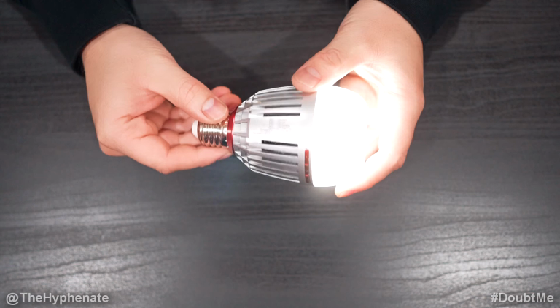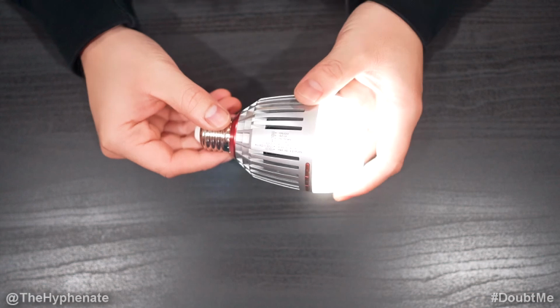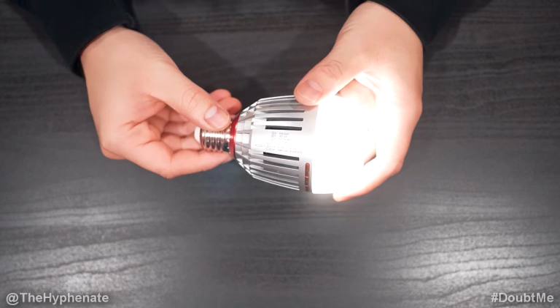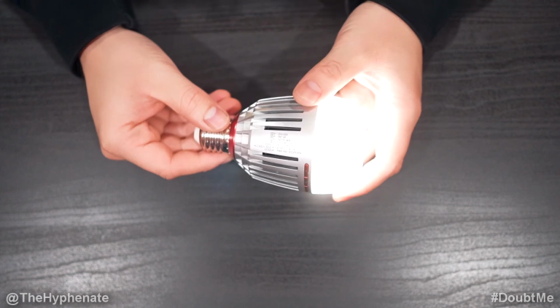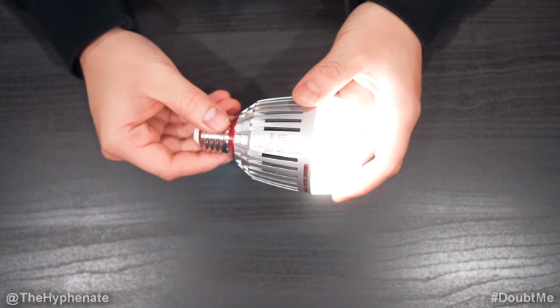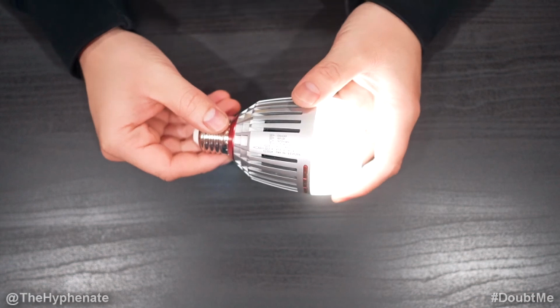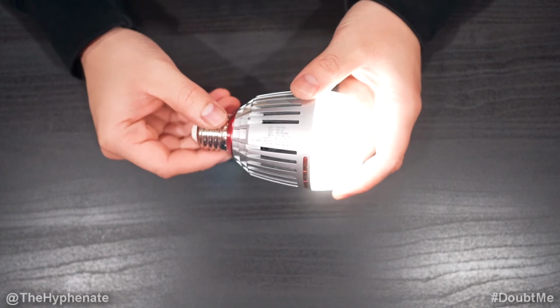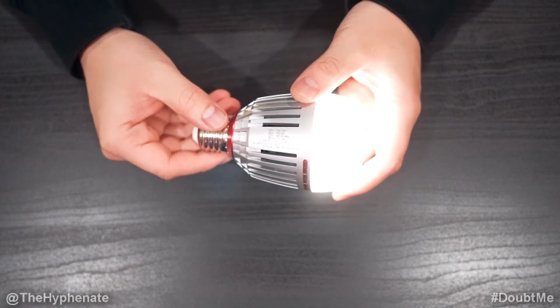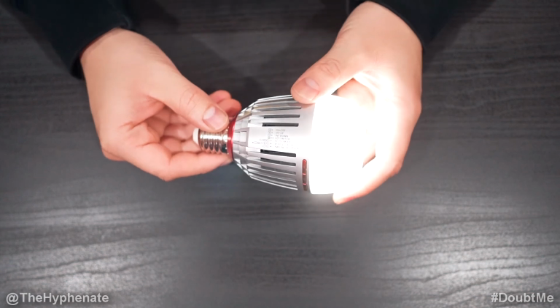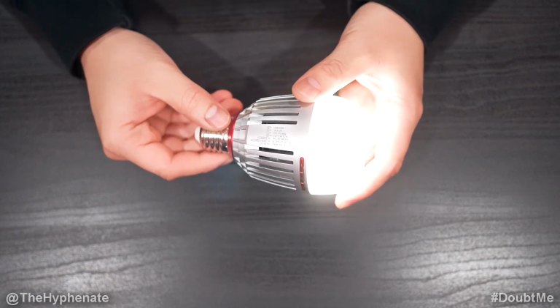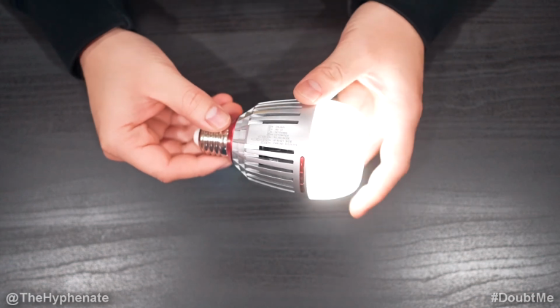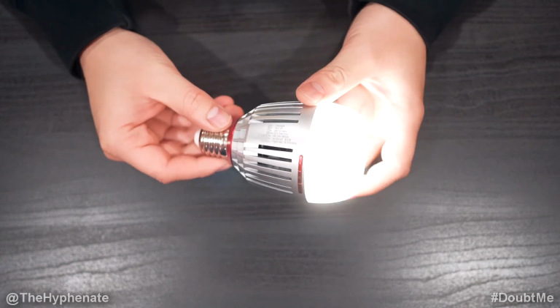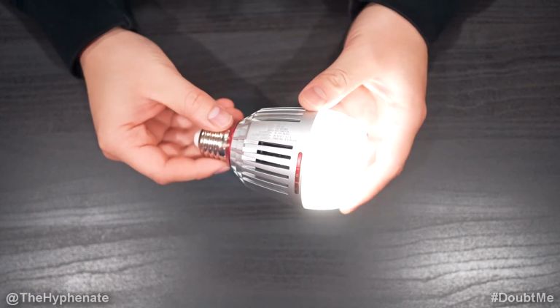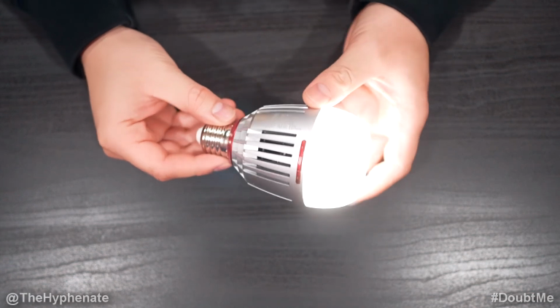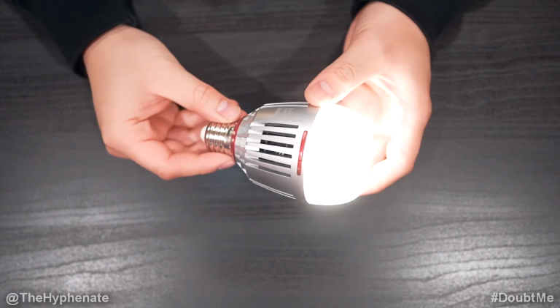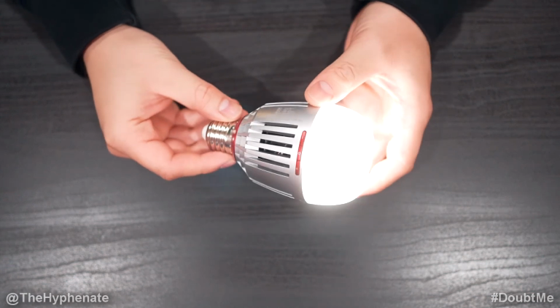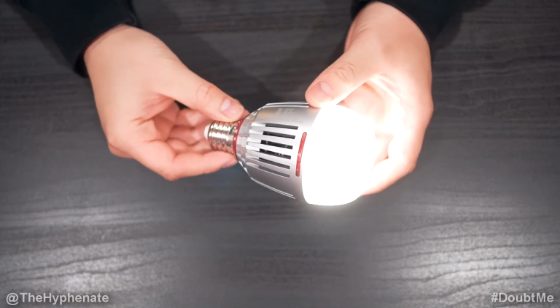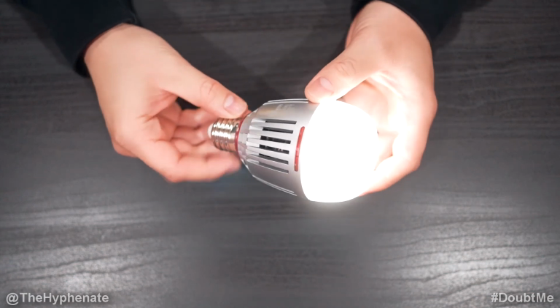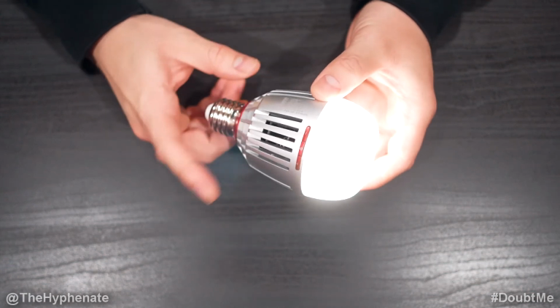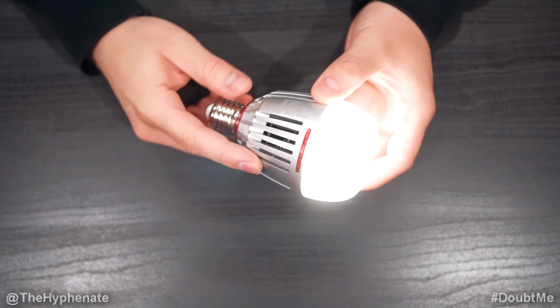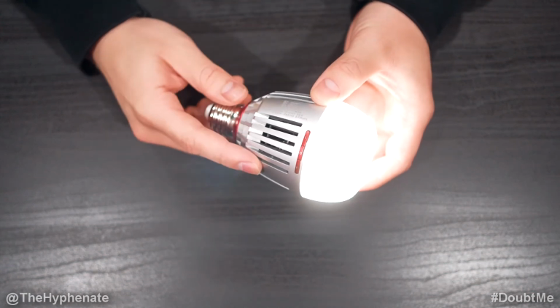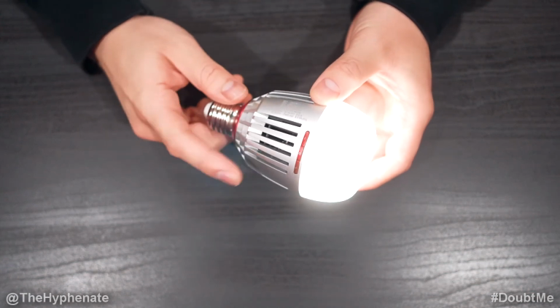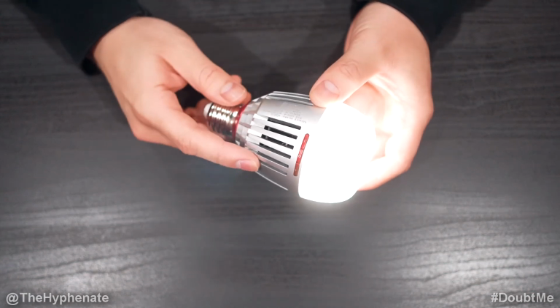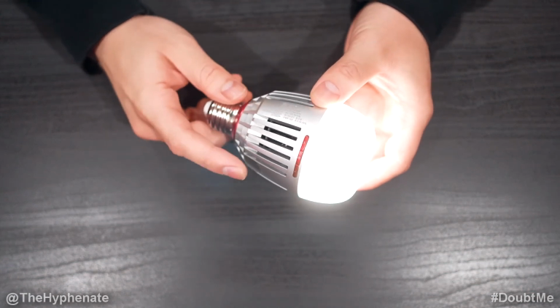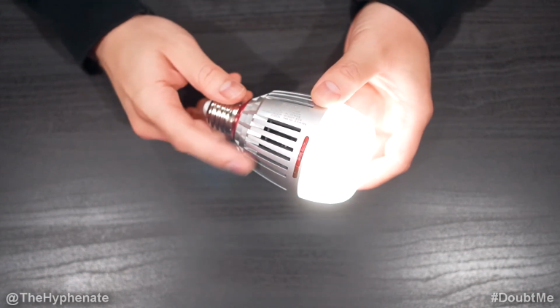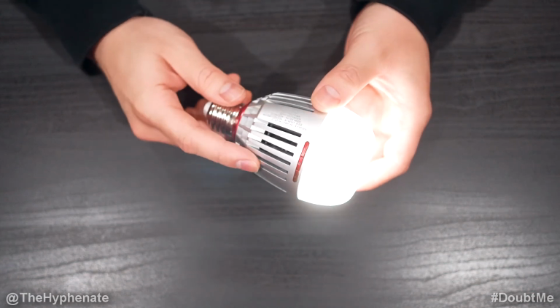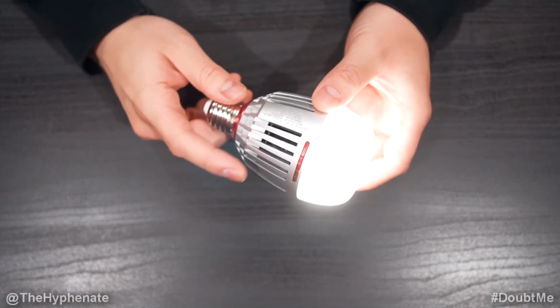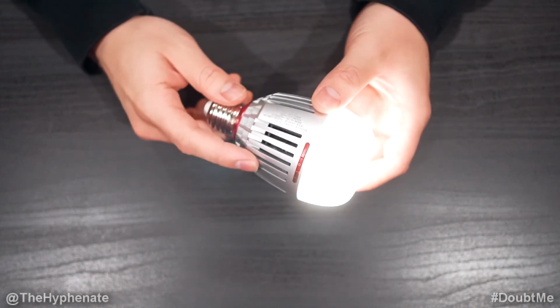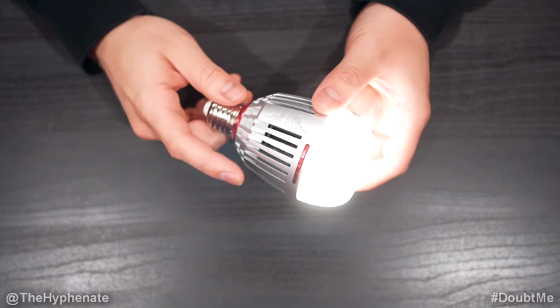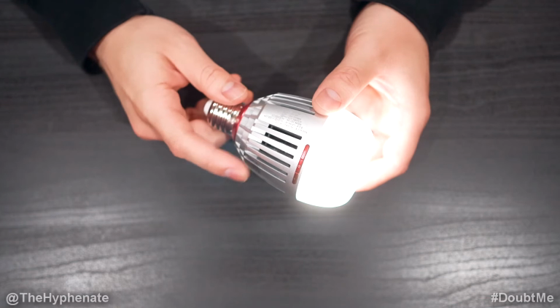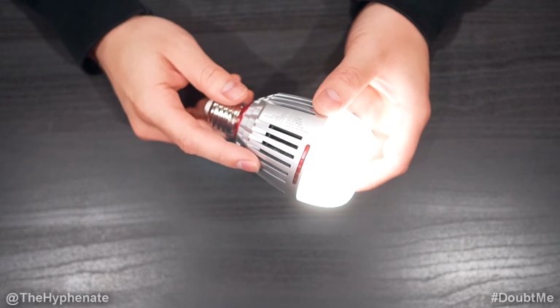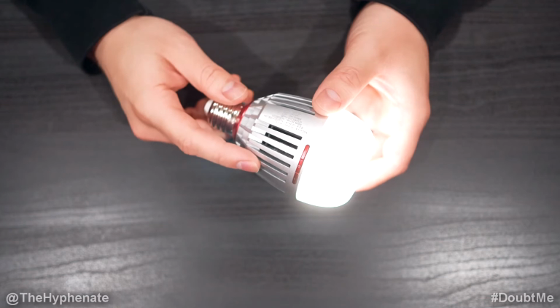Hey, what's up, everybody? It's the Hyphen here. And today I'm going to show you guys how to do a firmware update on your Aputure B7C.